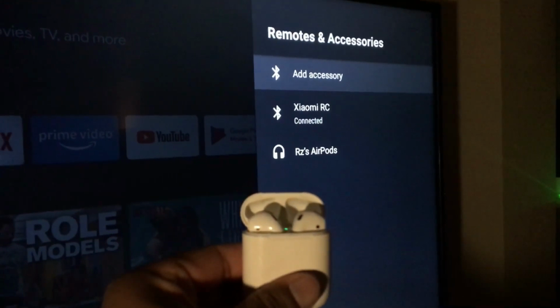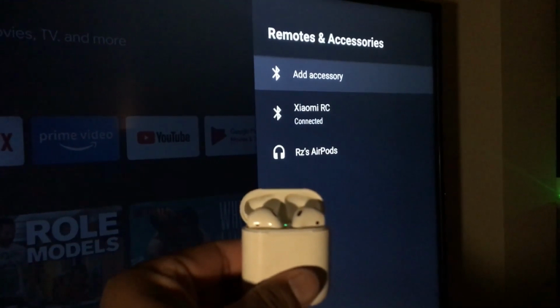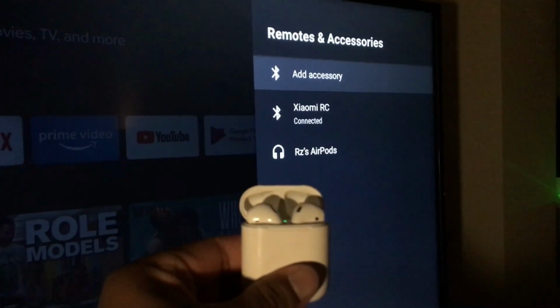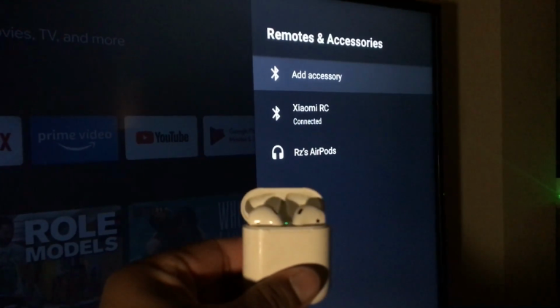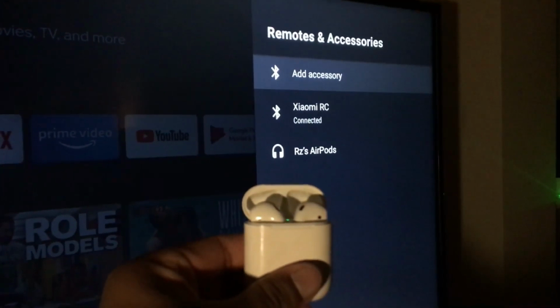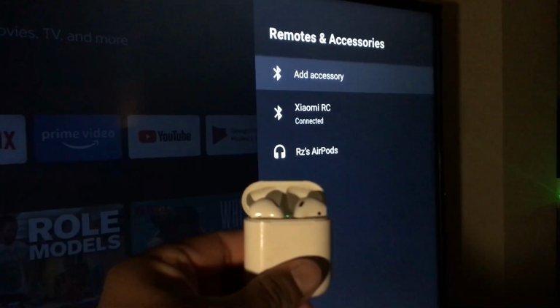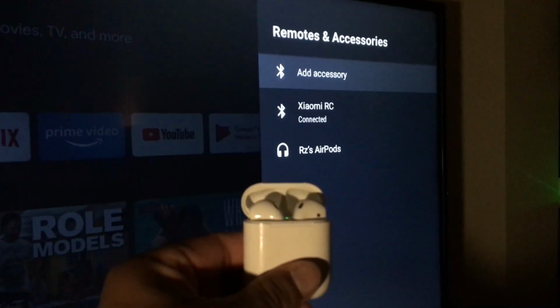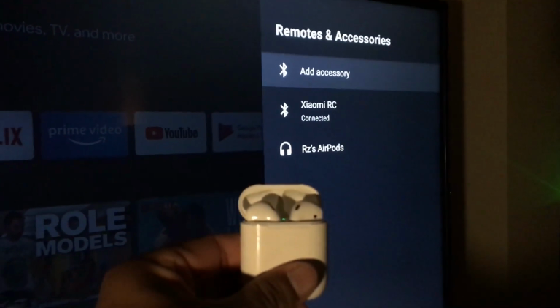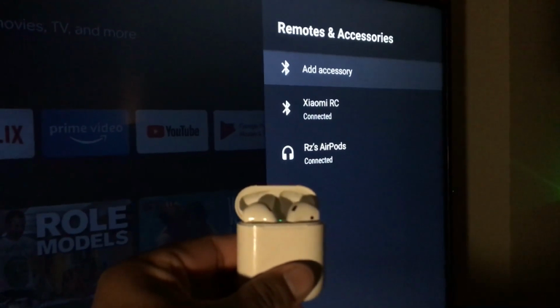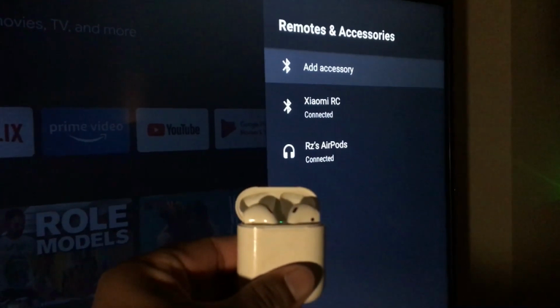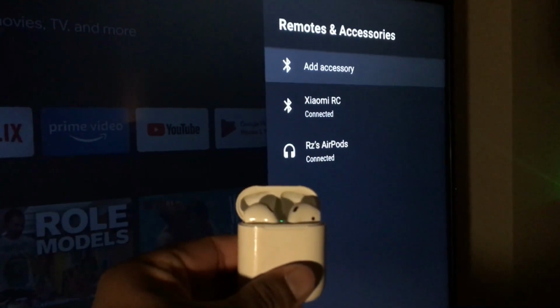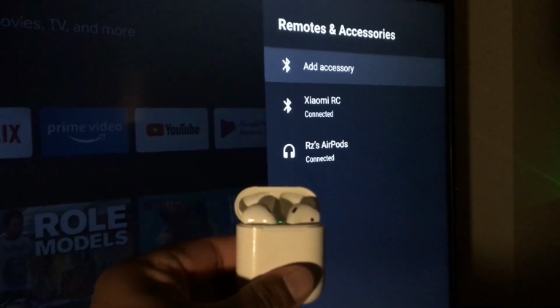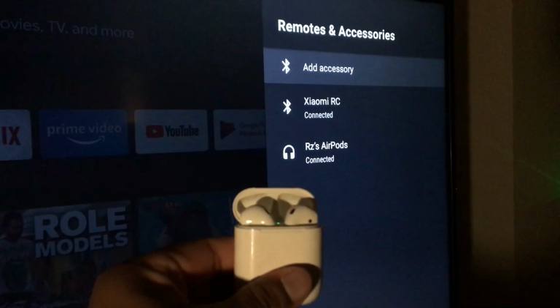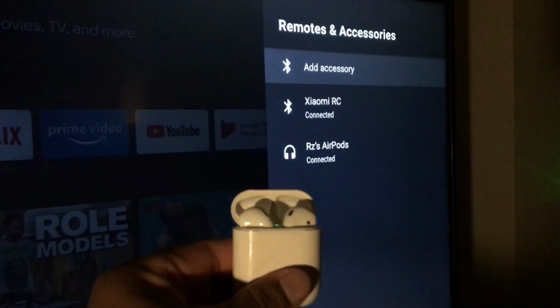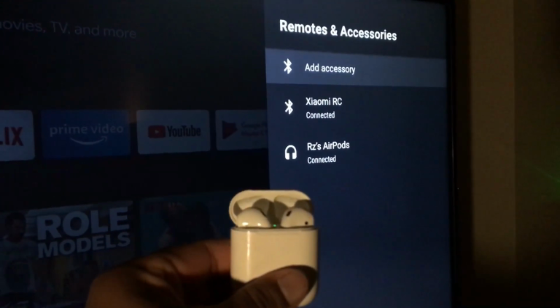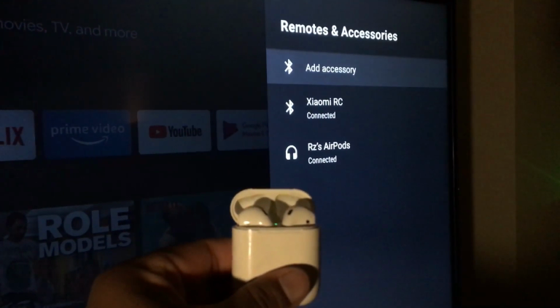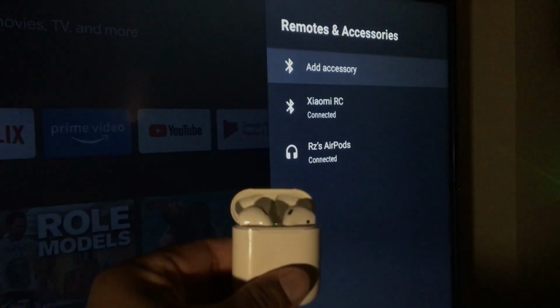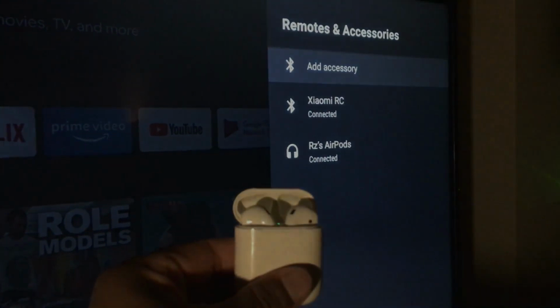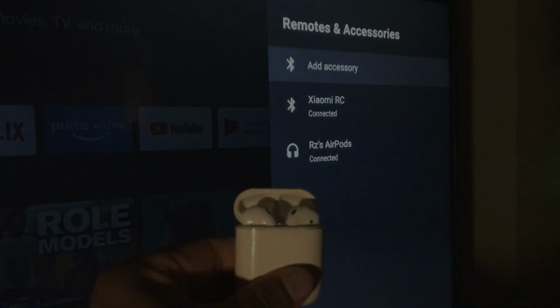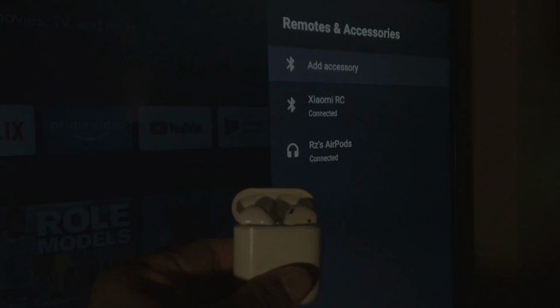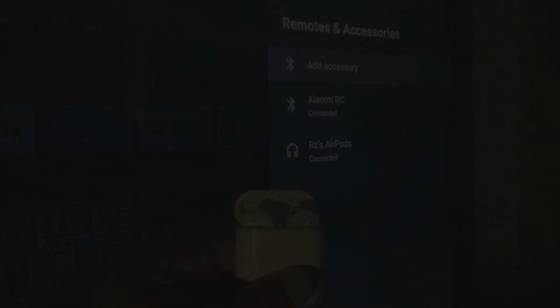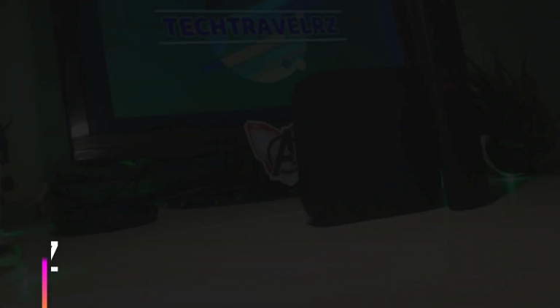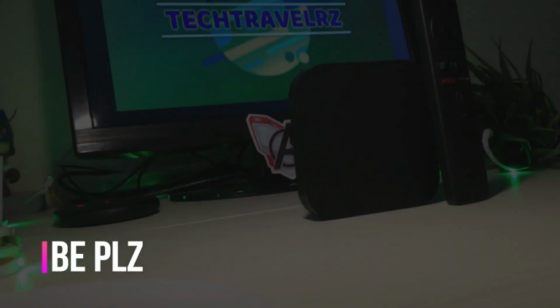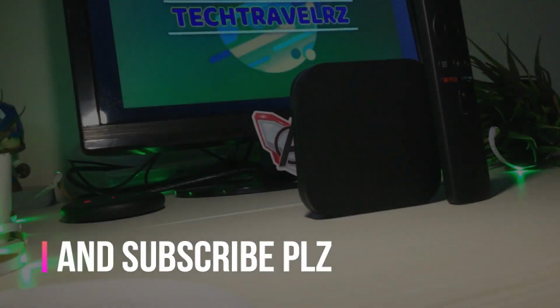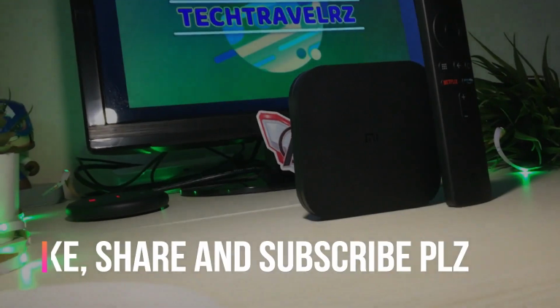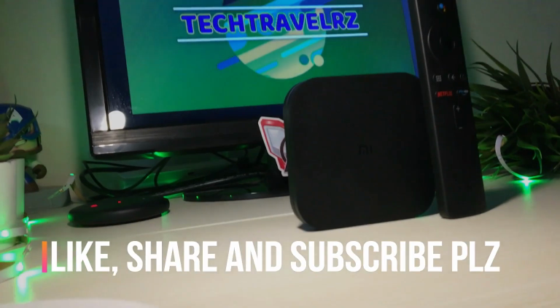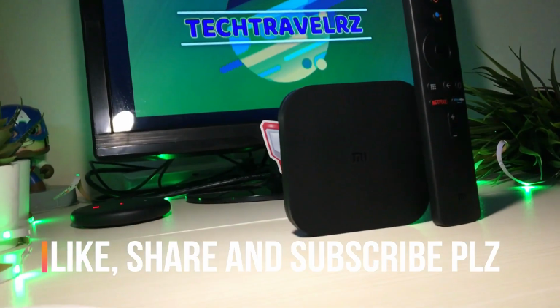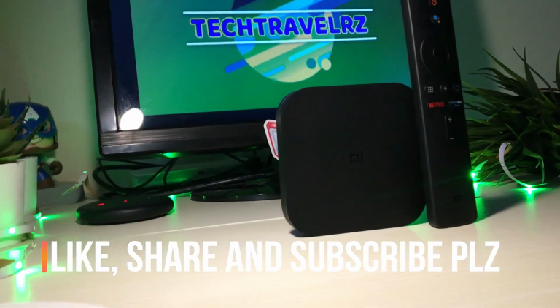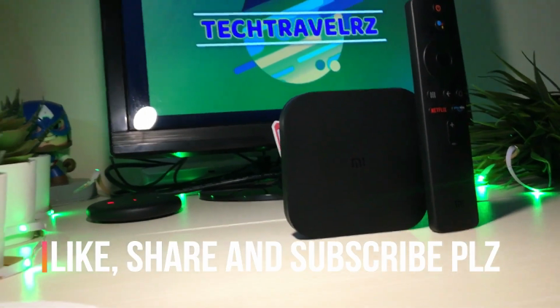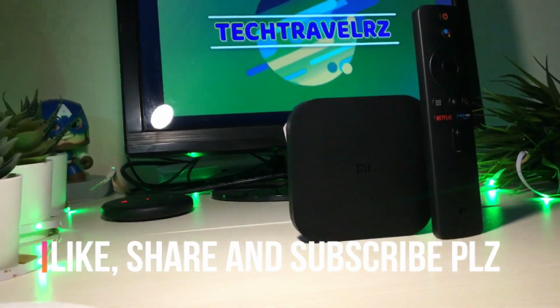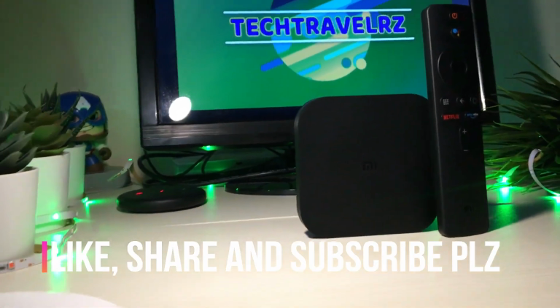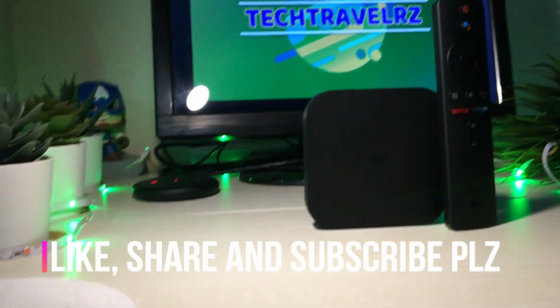Please subscribe to the channel, click that like button, and I'll see you guys in the next one.